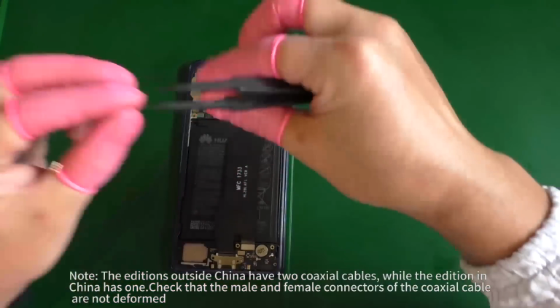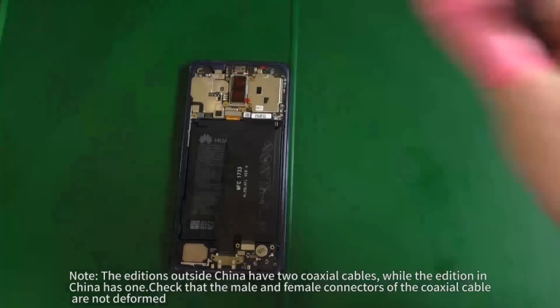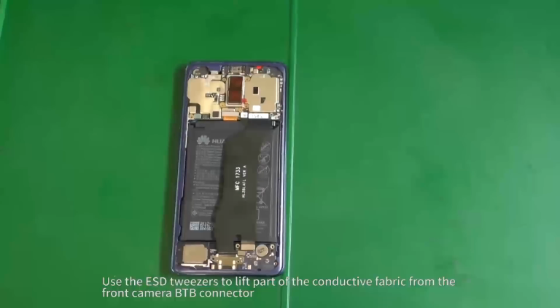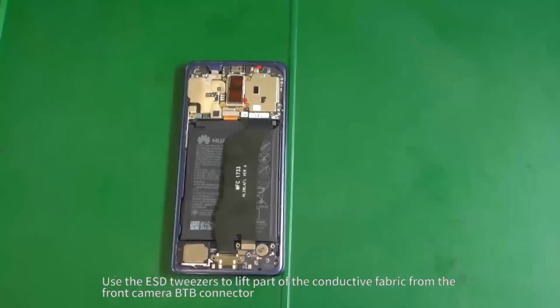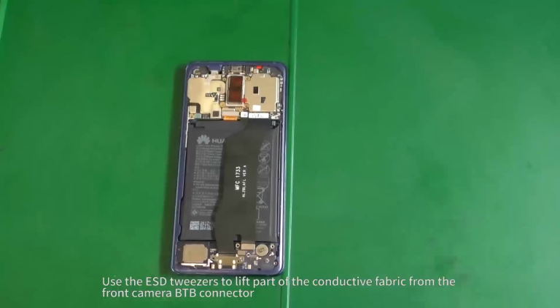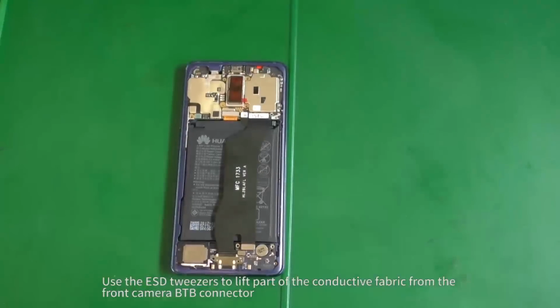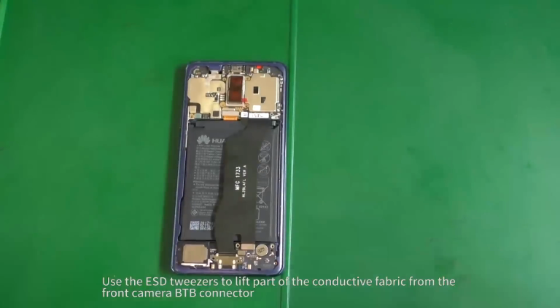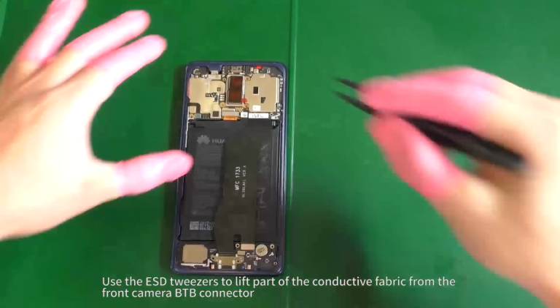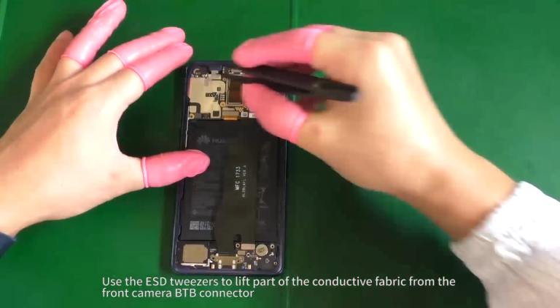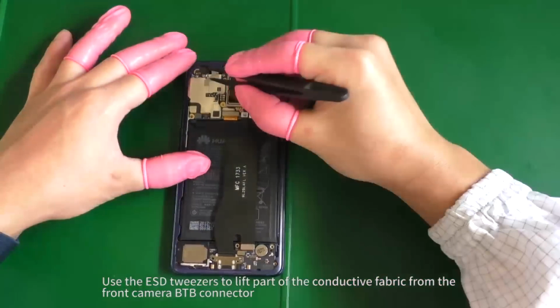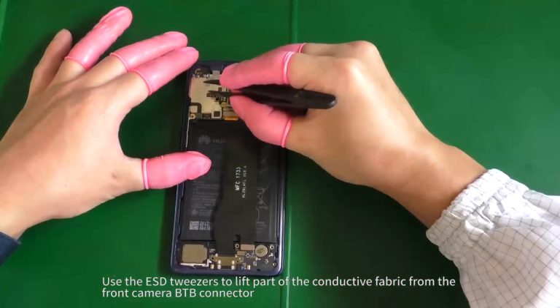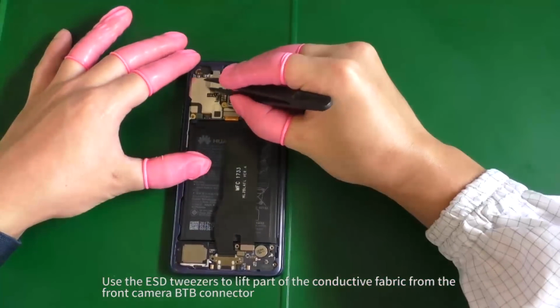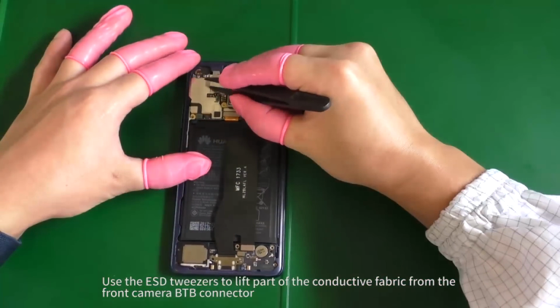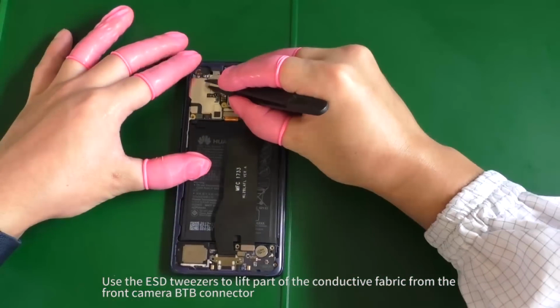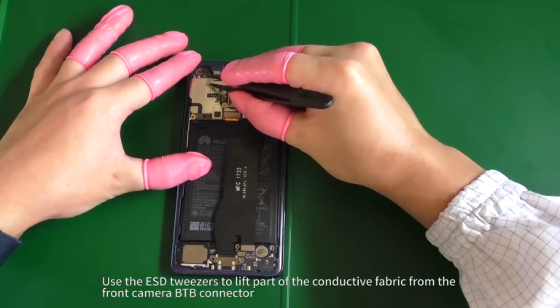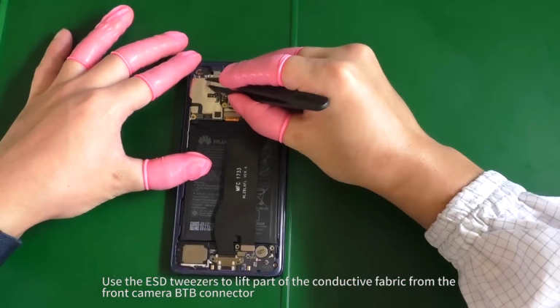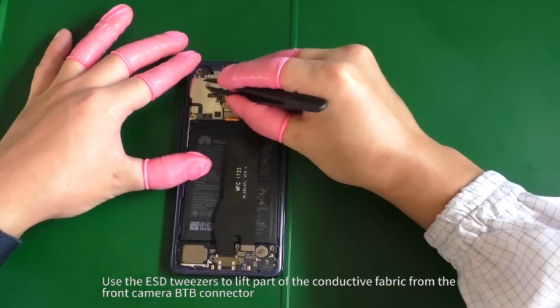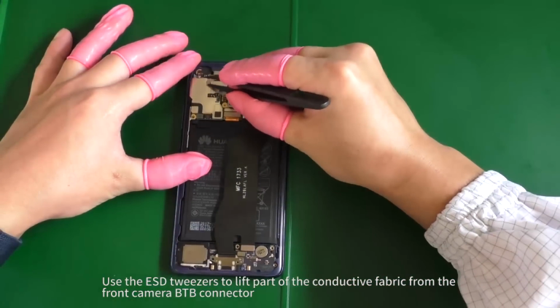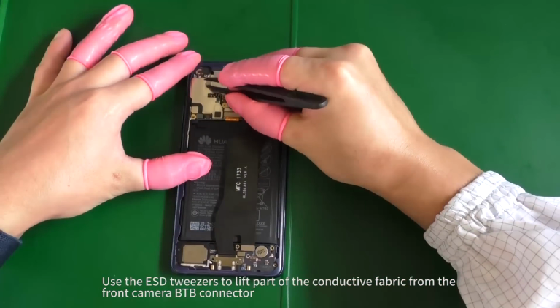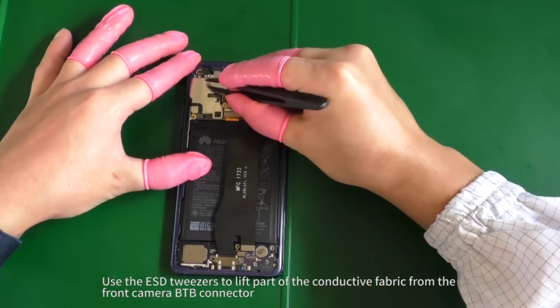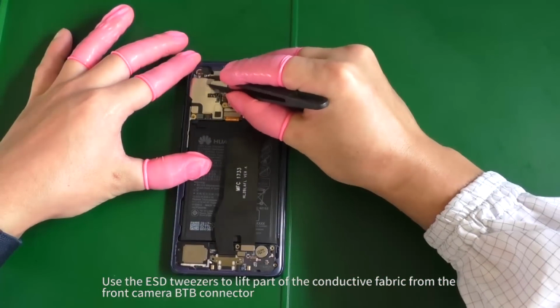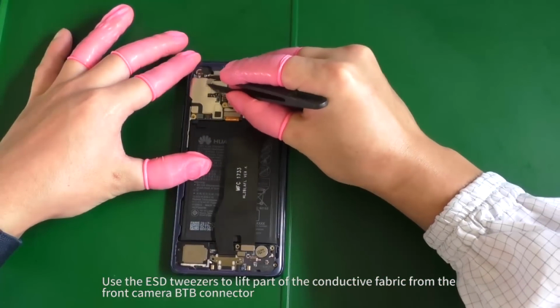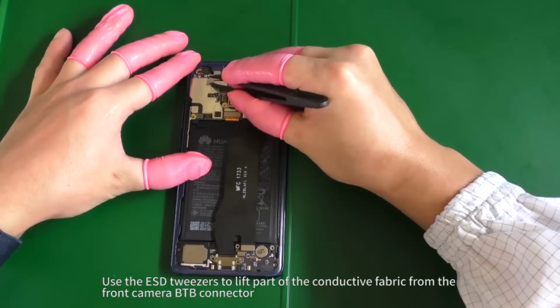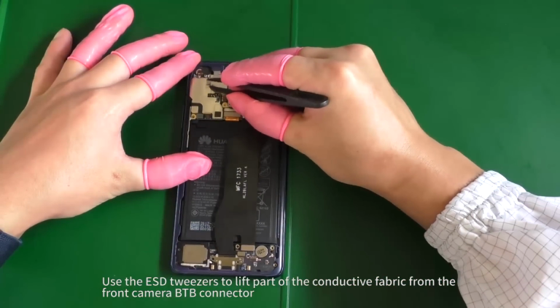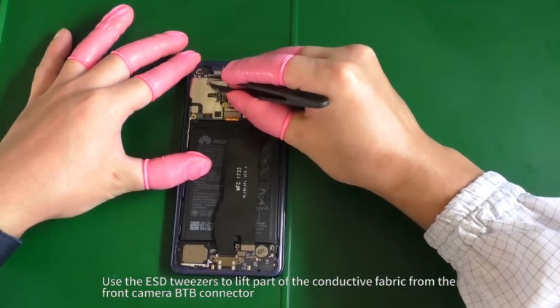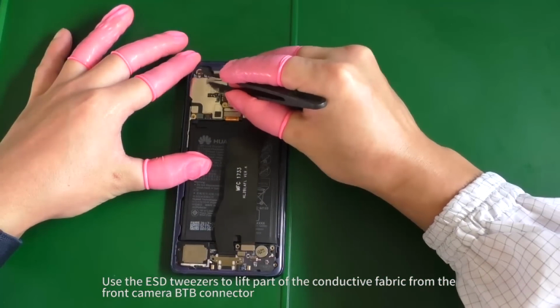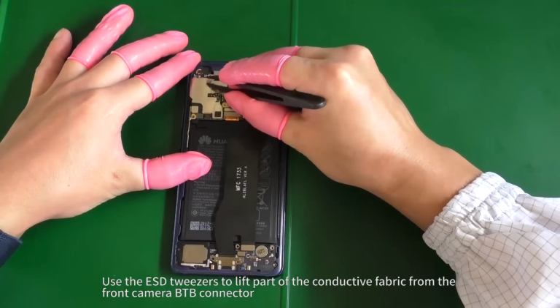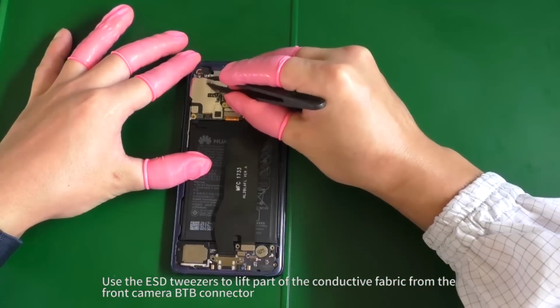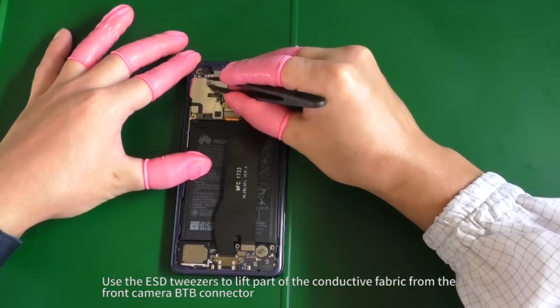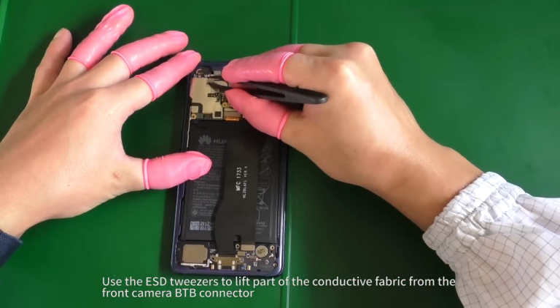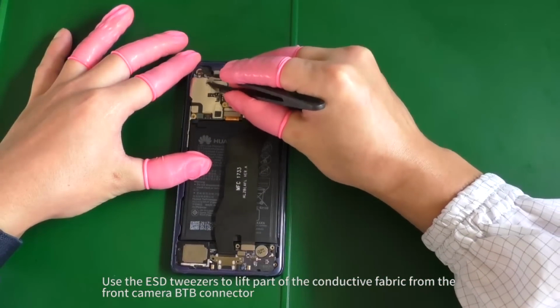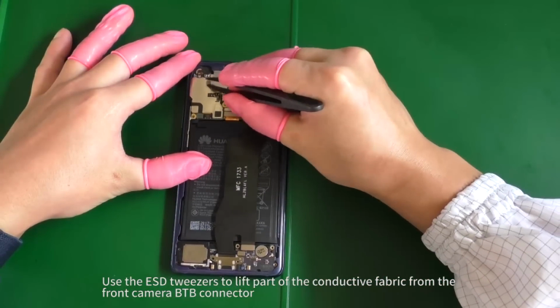Use the ESD tweezers to lift part of the conductive fabric from the front camera B2B connector.